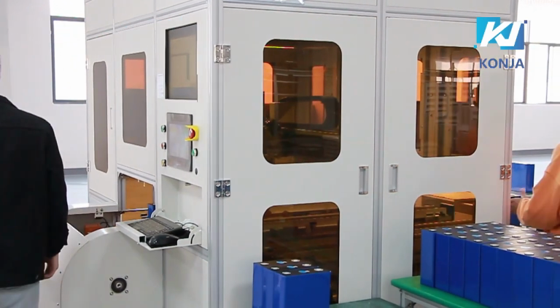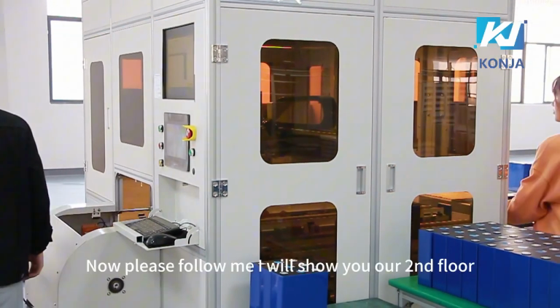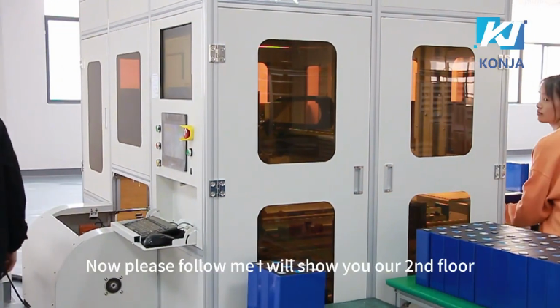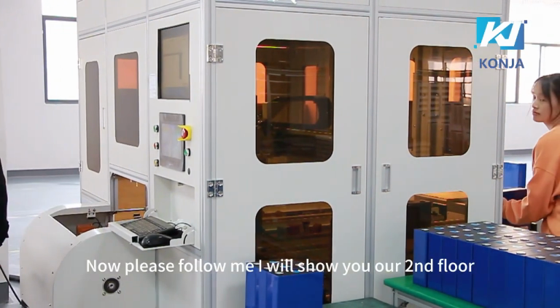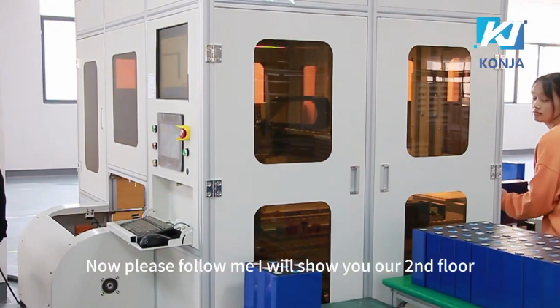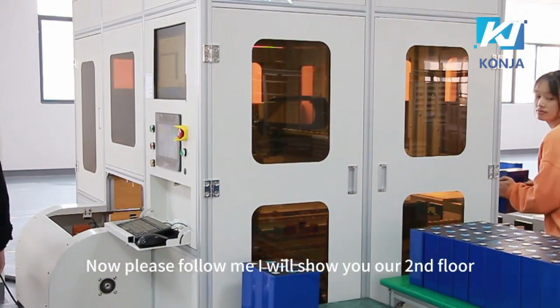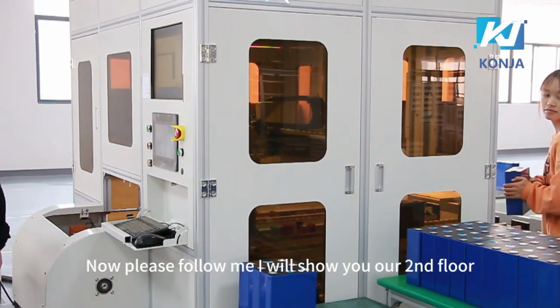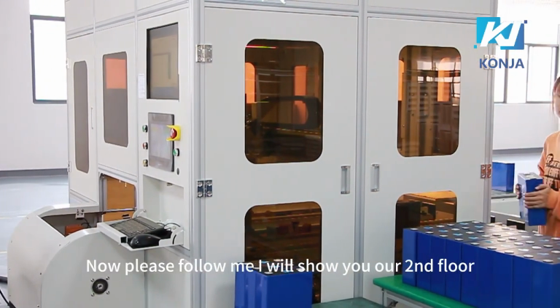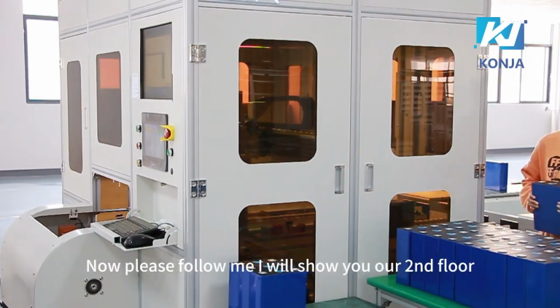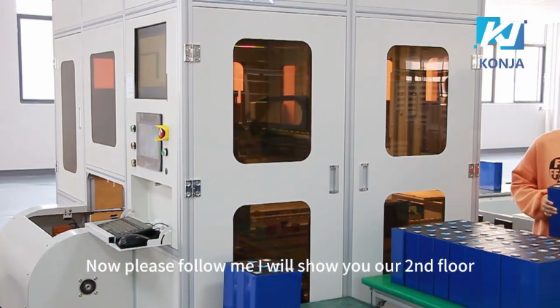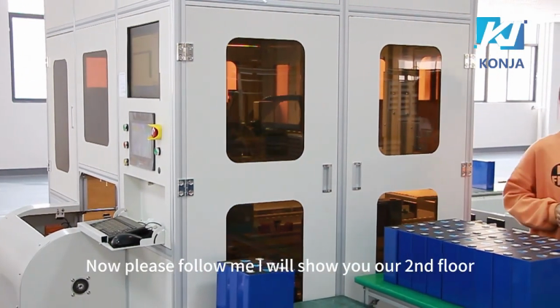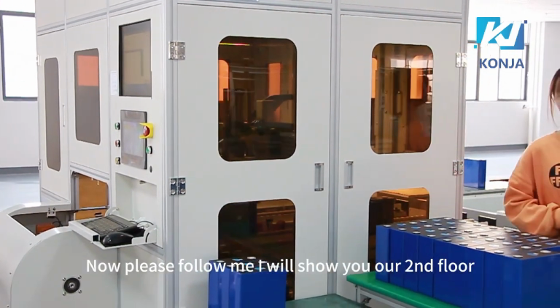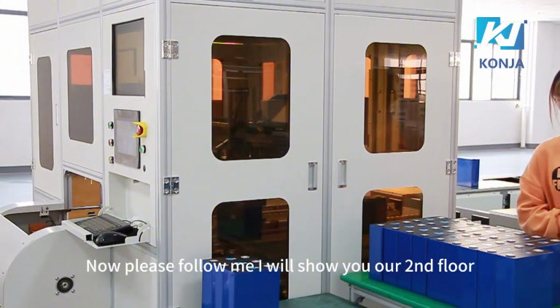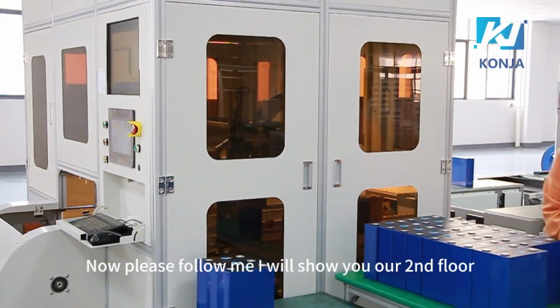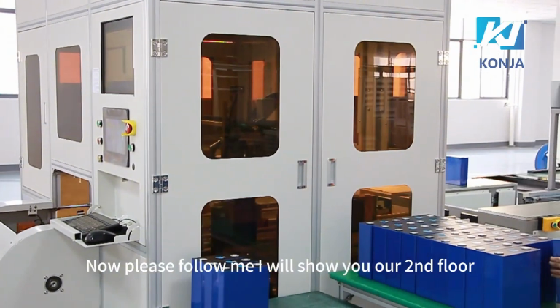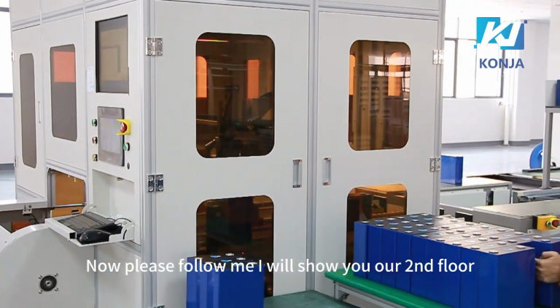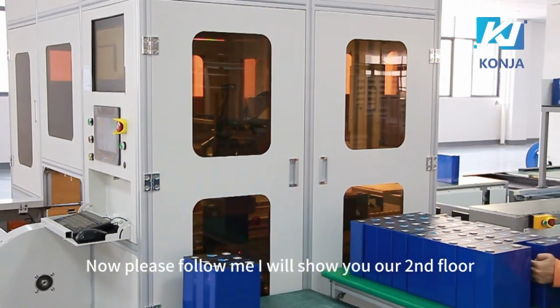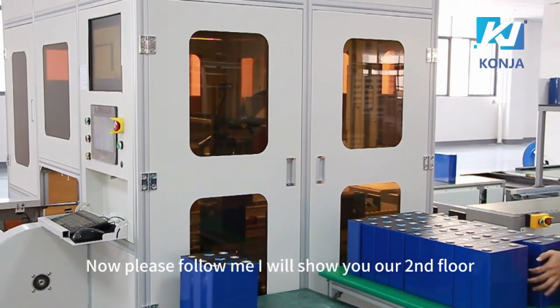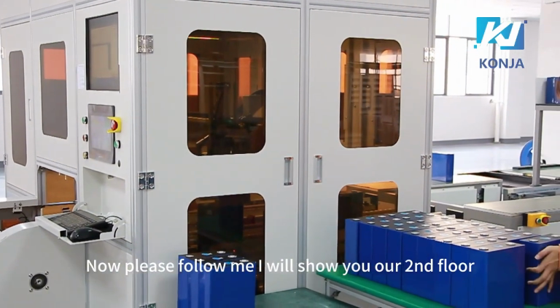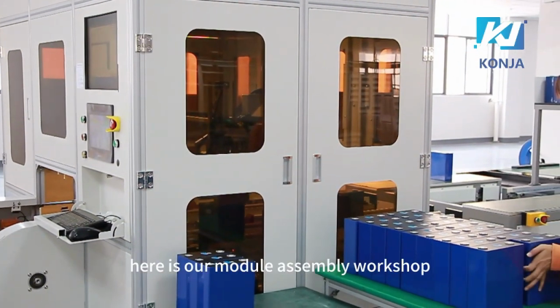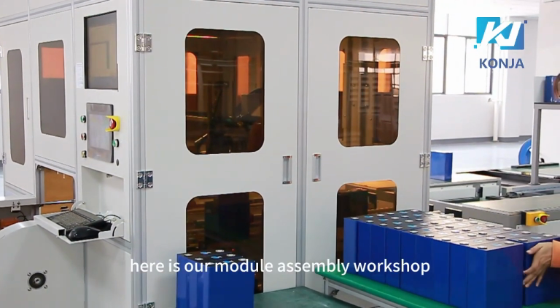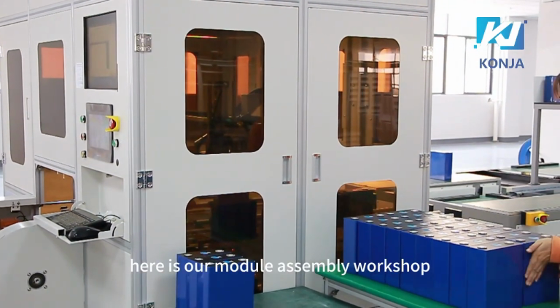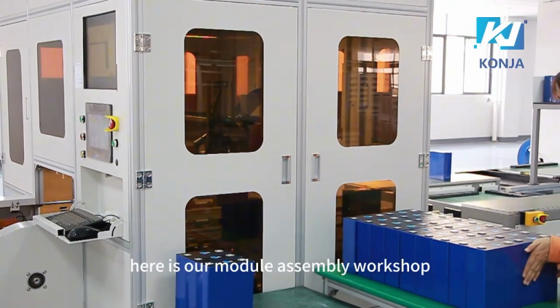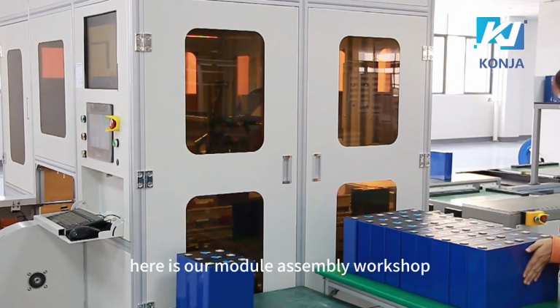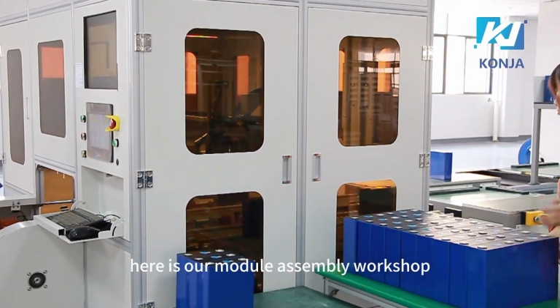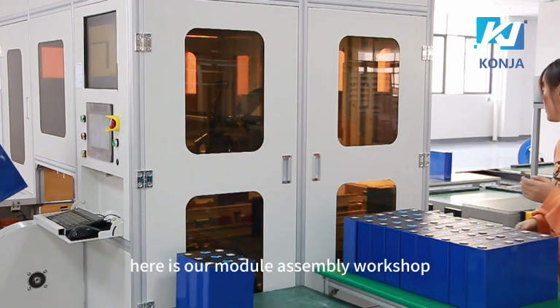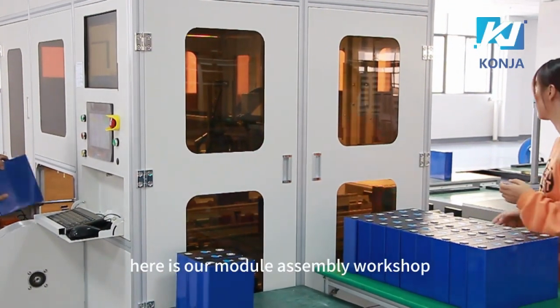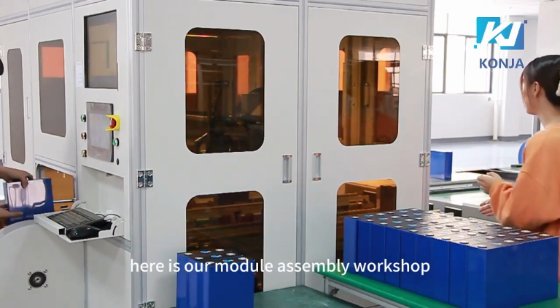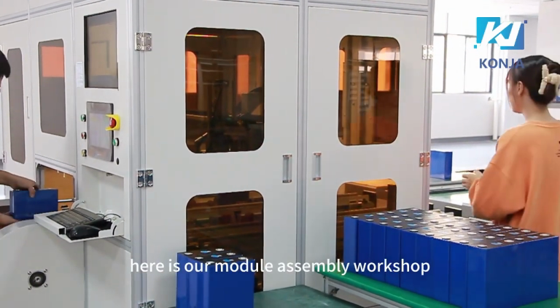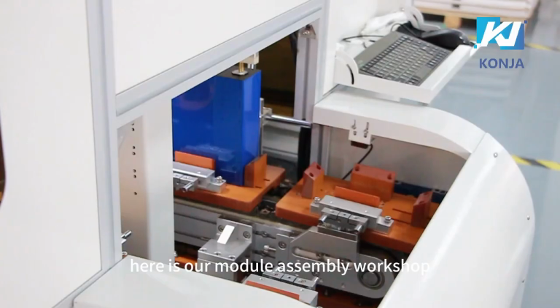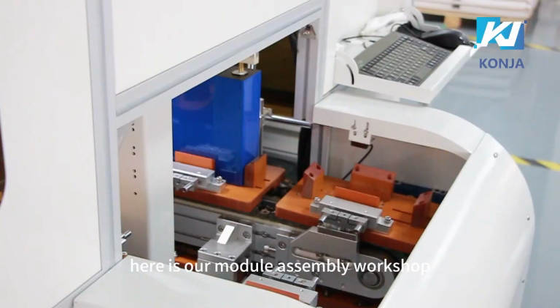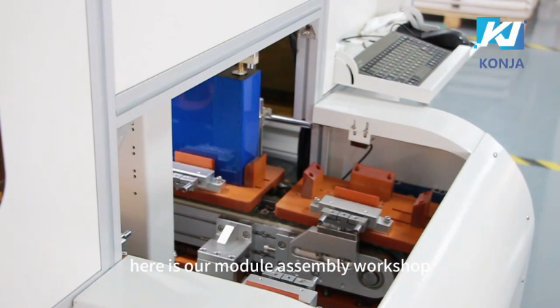Now please follow me. I will show you our second floor. Here is our module assembling workshop.